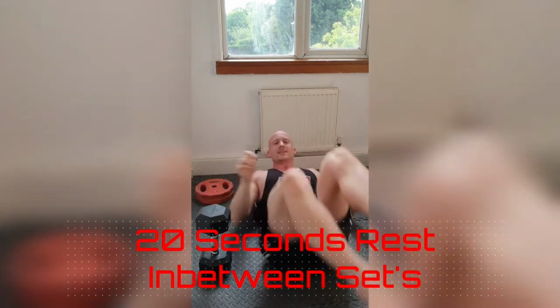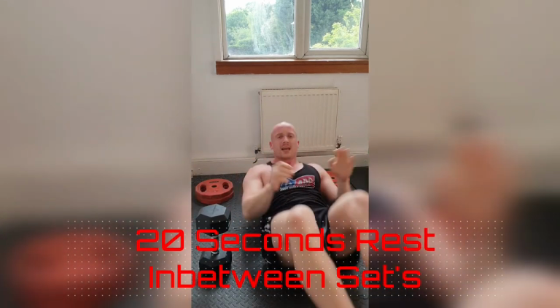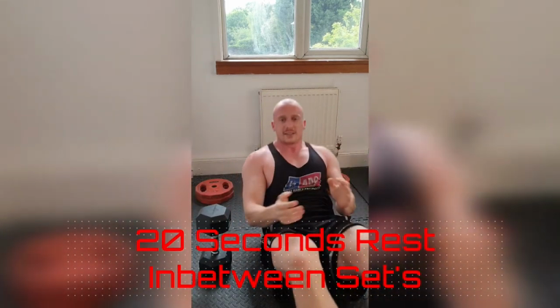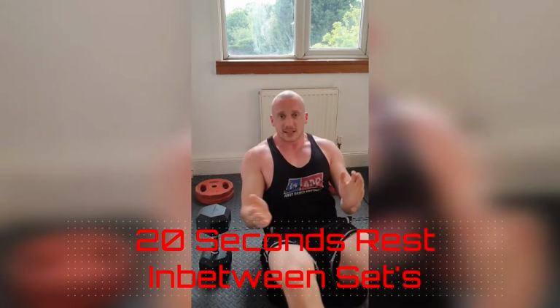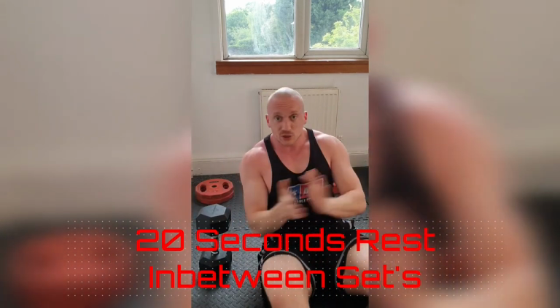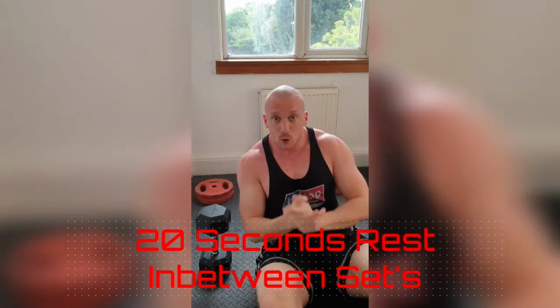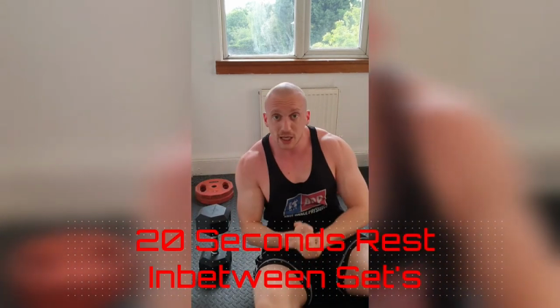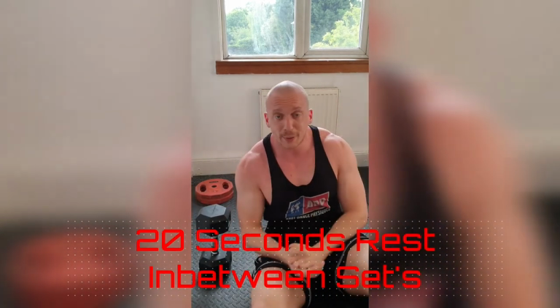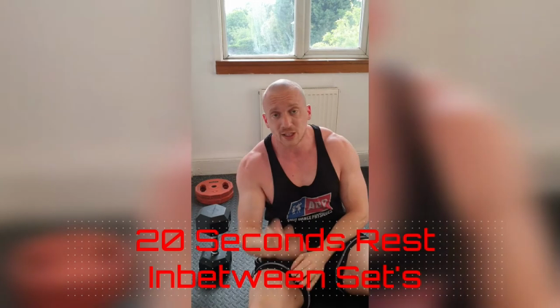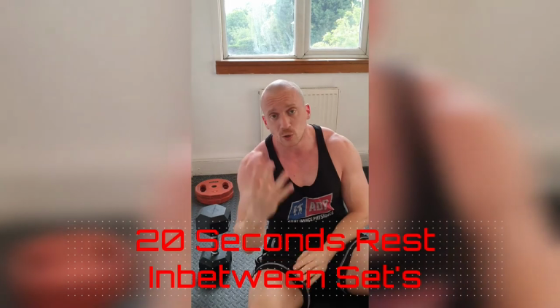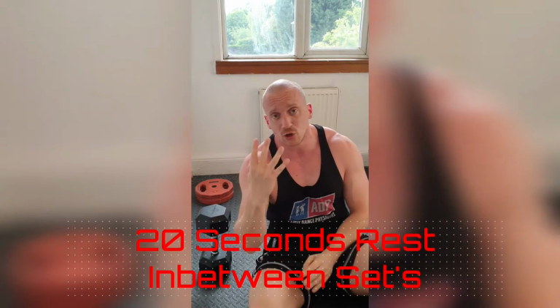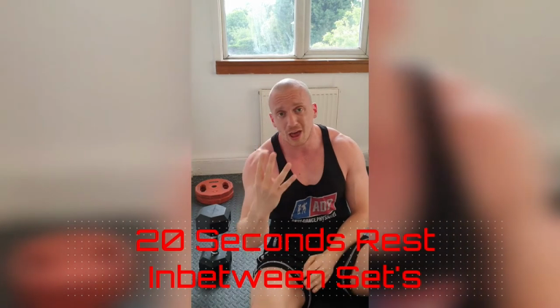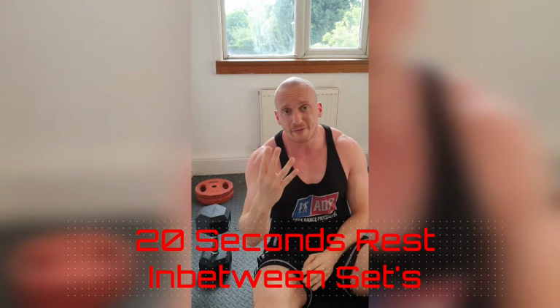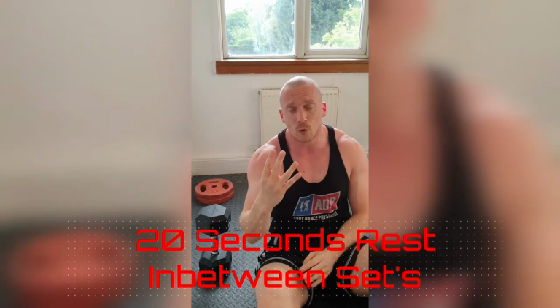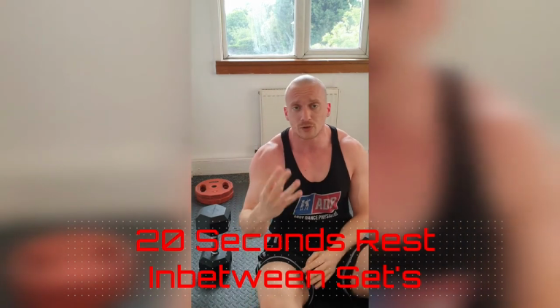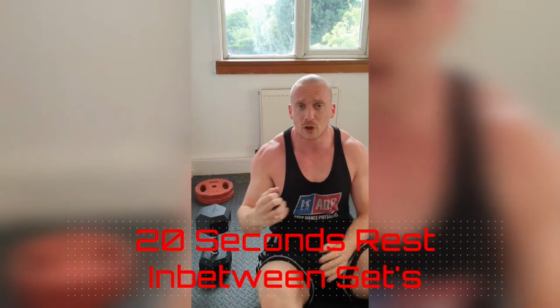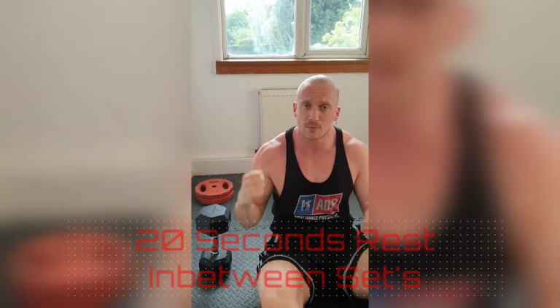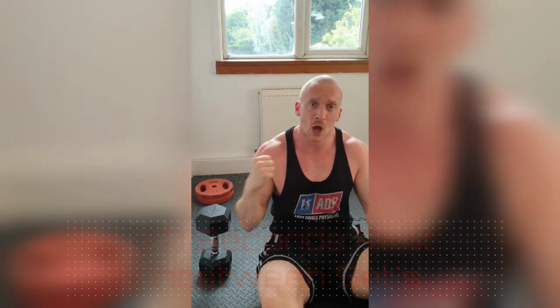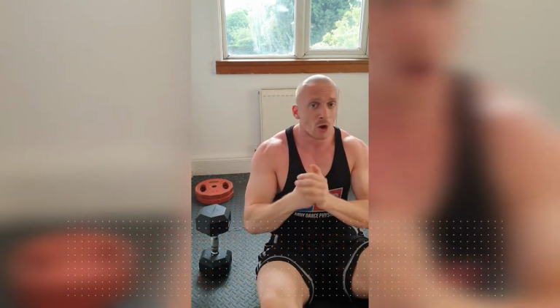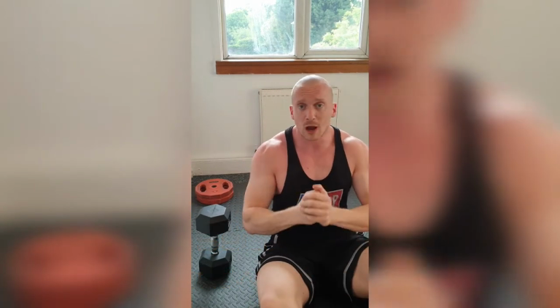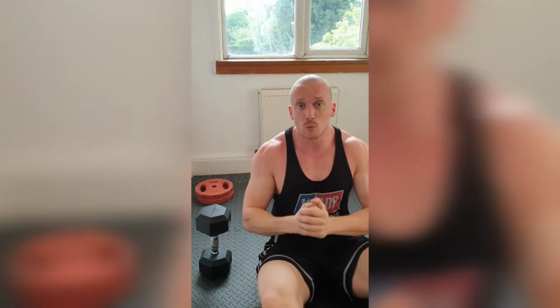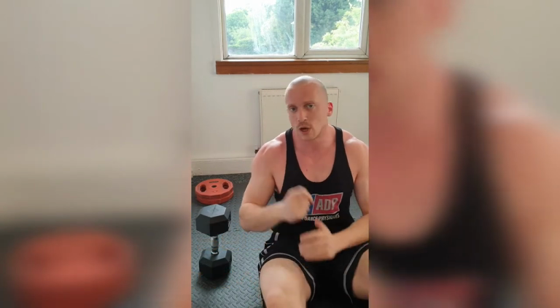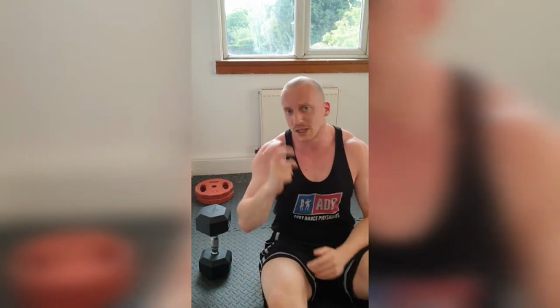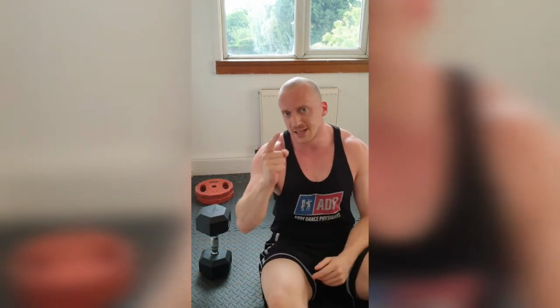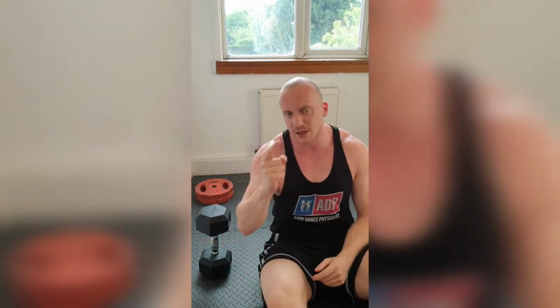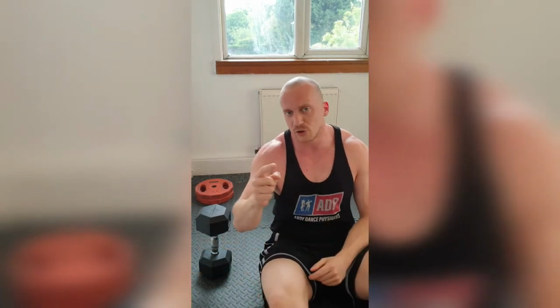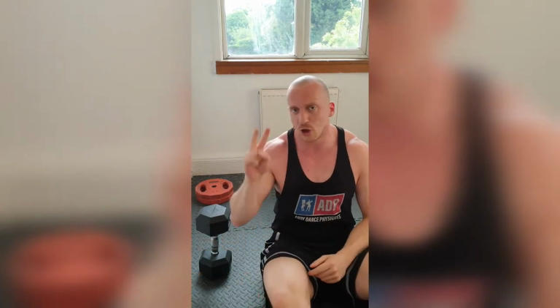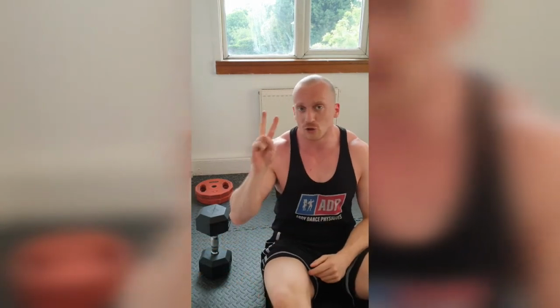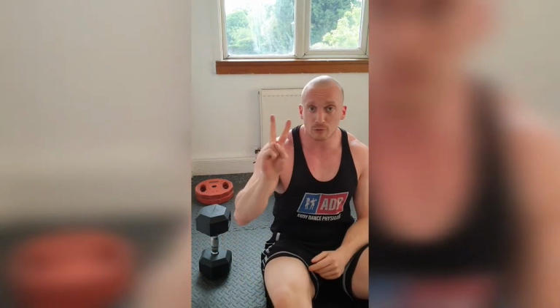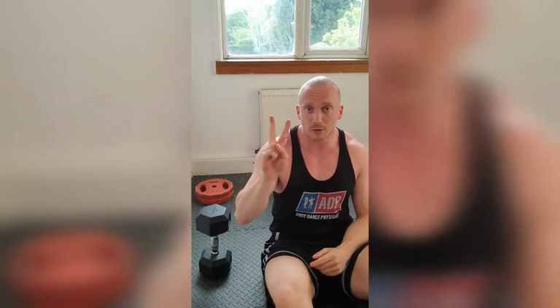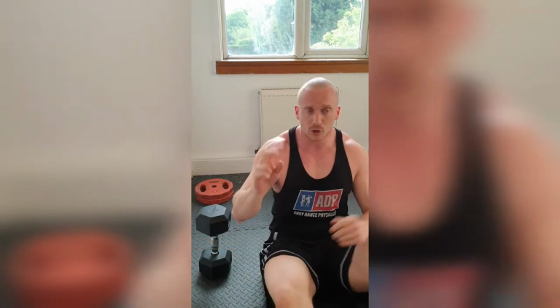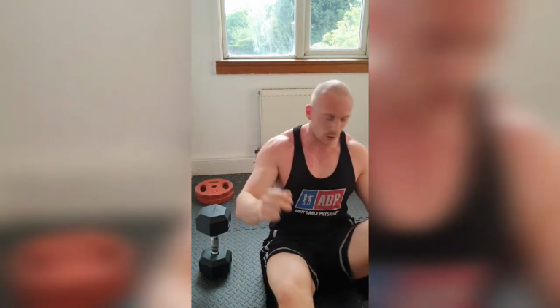Fantastic. That's 20 apiece. We're going to do that 4 times. Round 1, let's get it done. On to round 2.